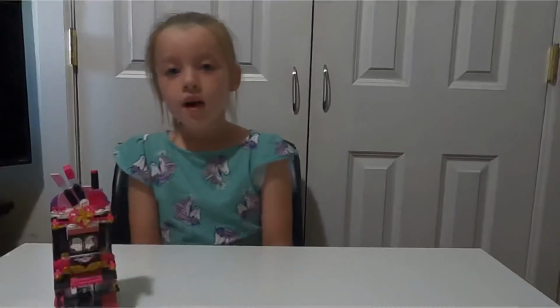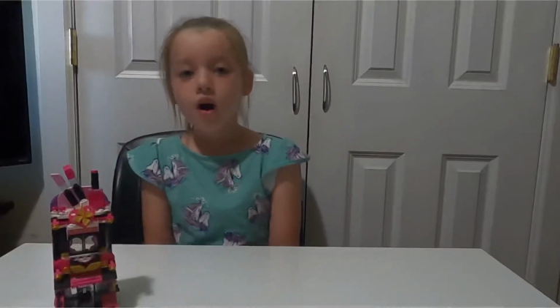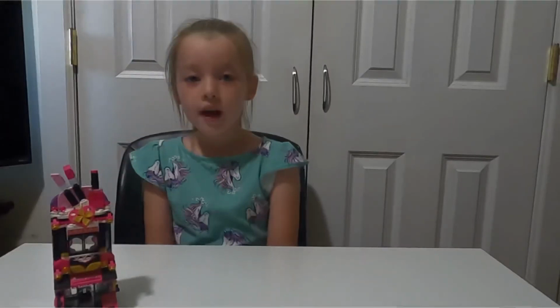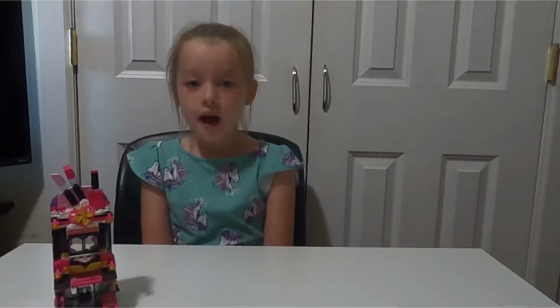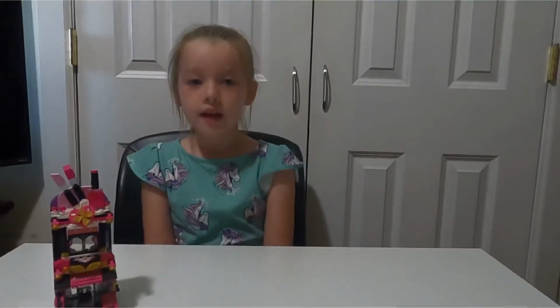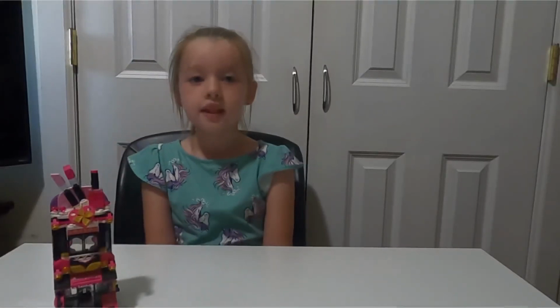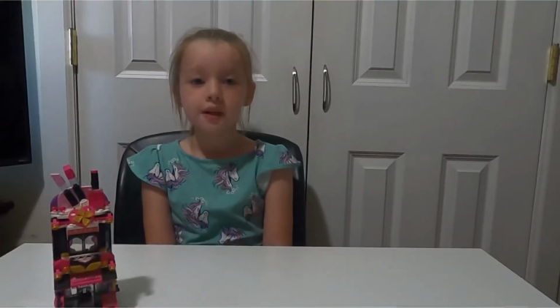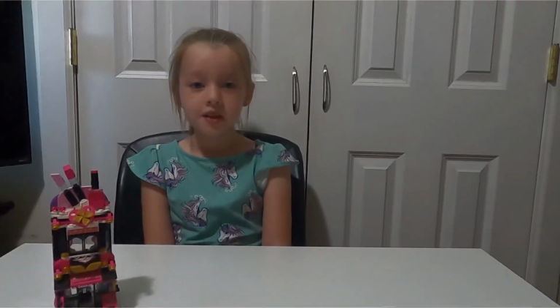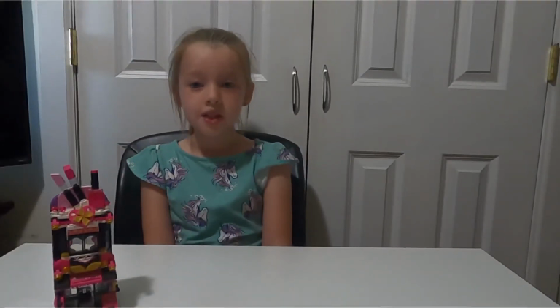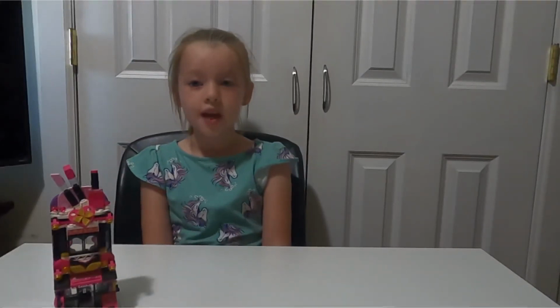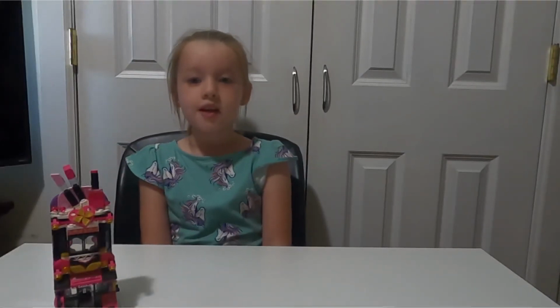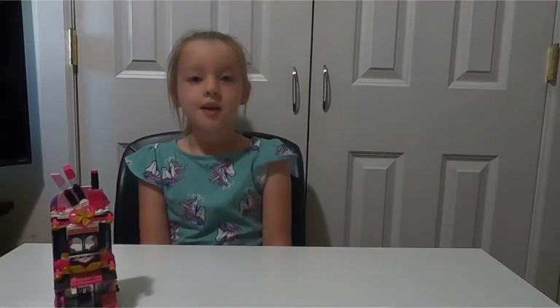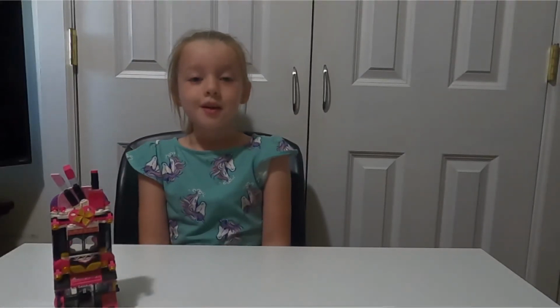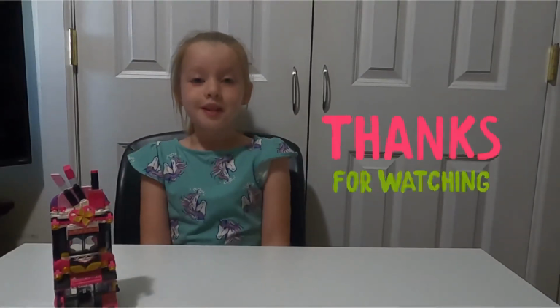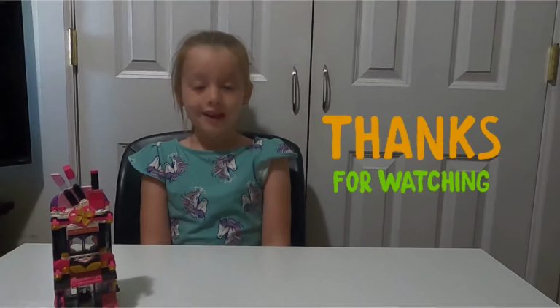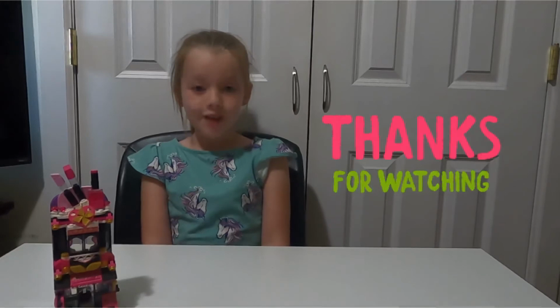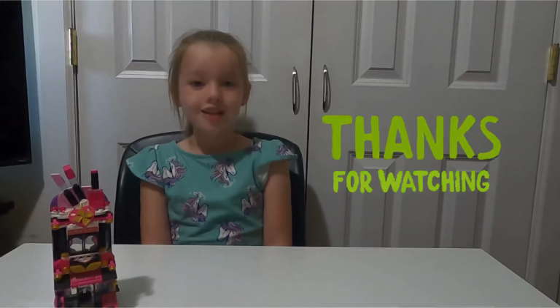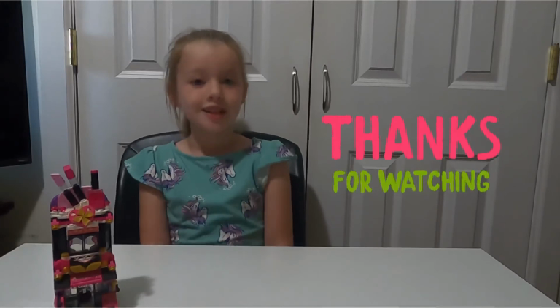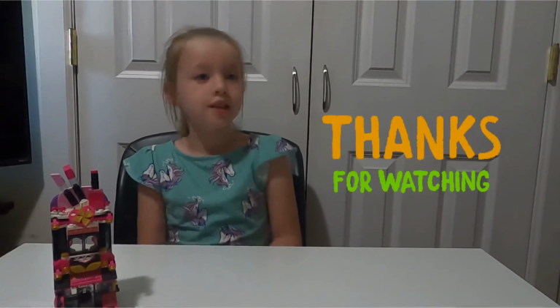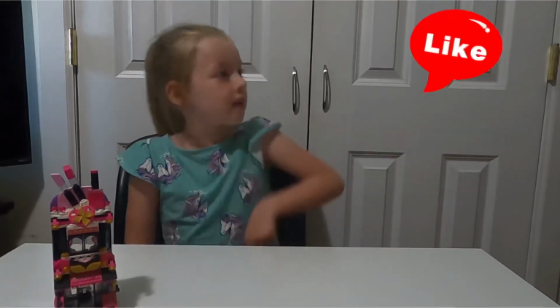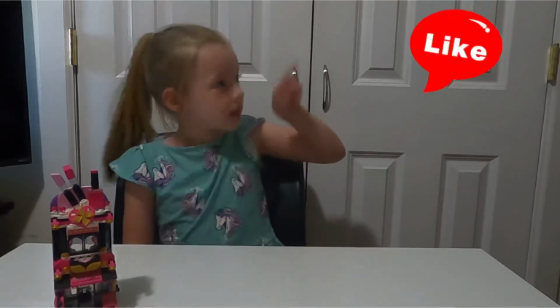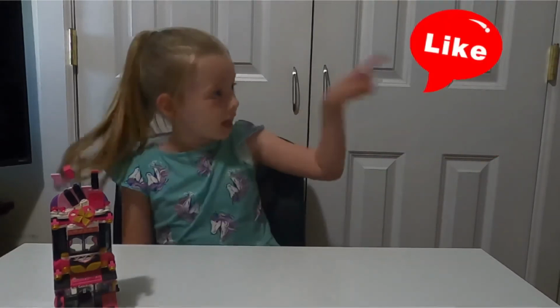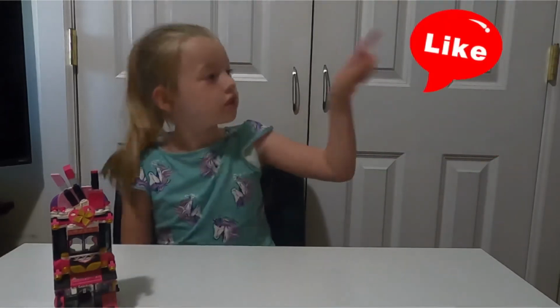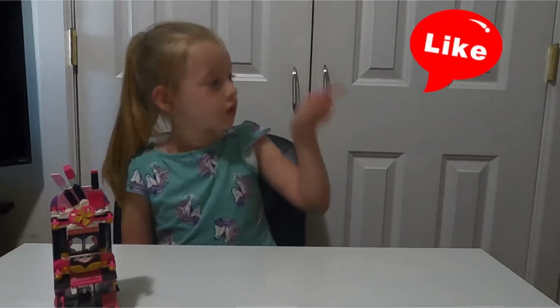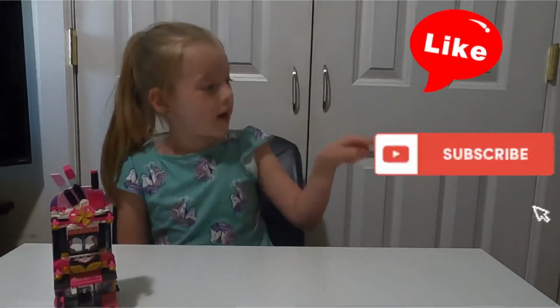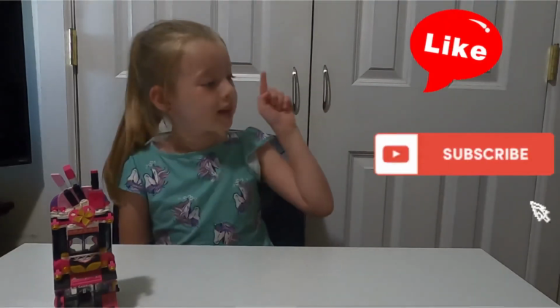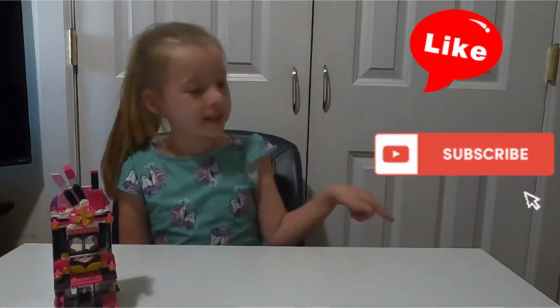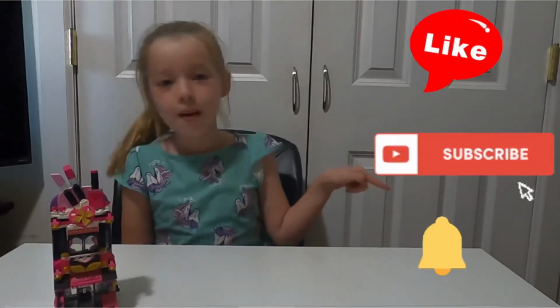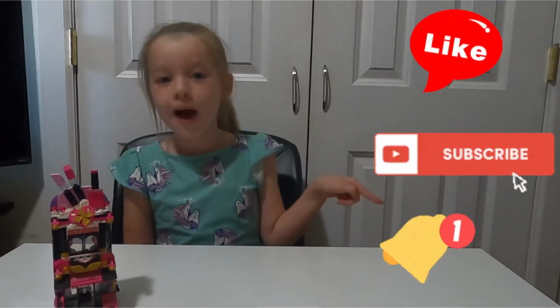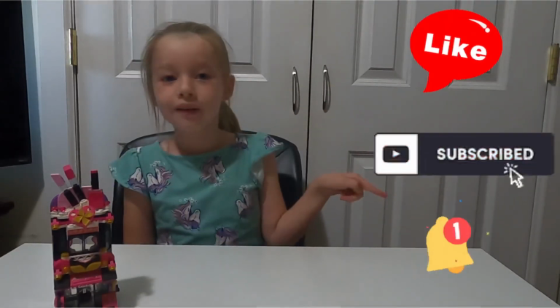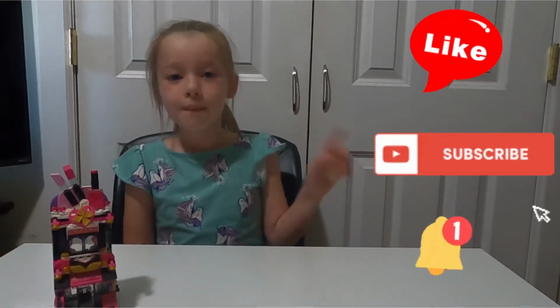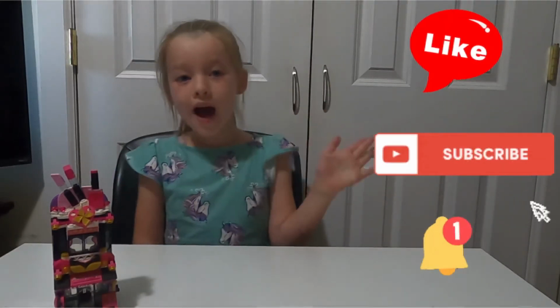Okay guys, that's it for today! Thanks for watching. Don't forget to like, subscribe, and hit that bell. Bye!